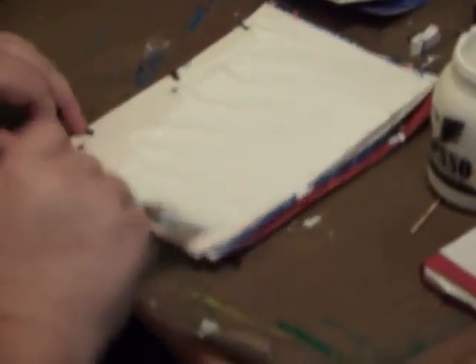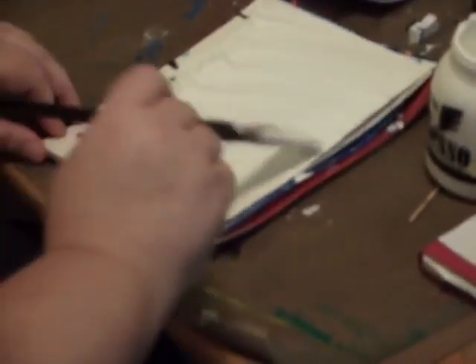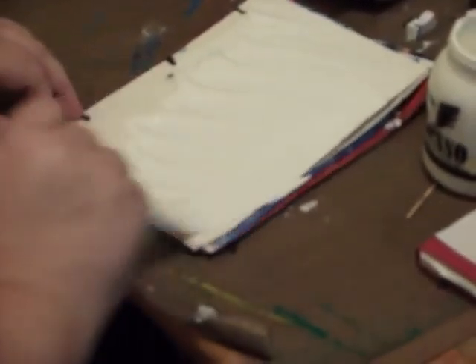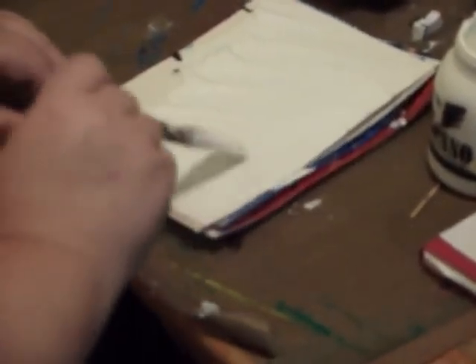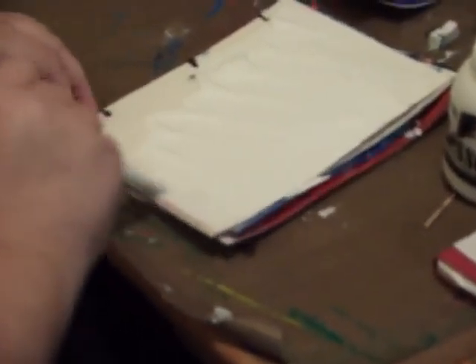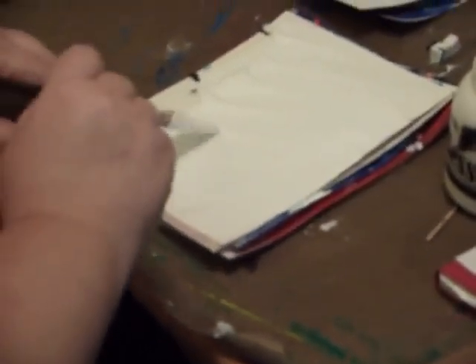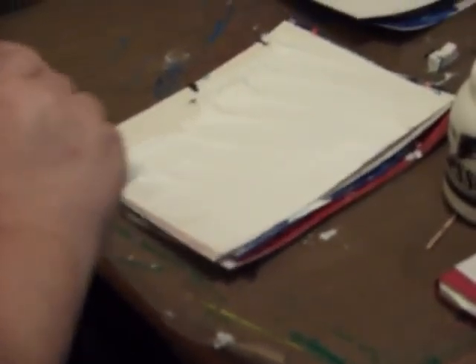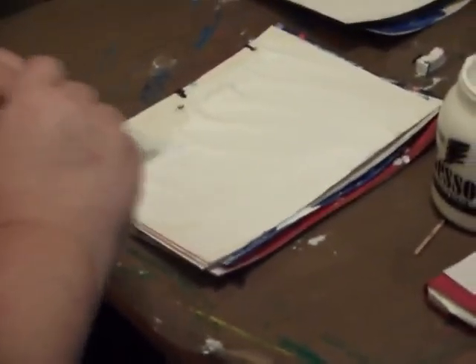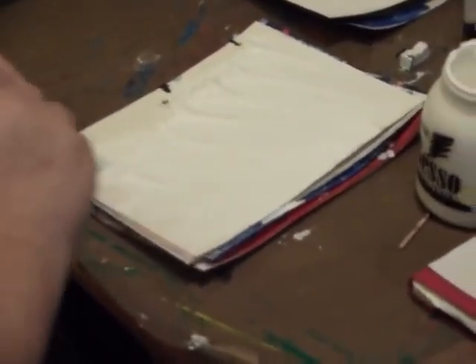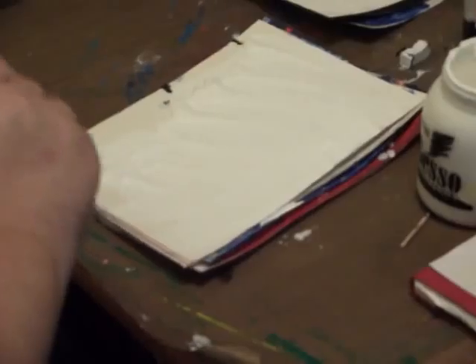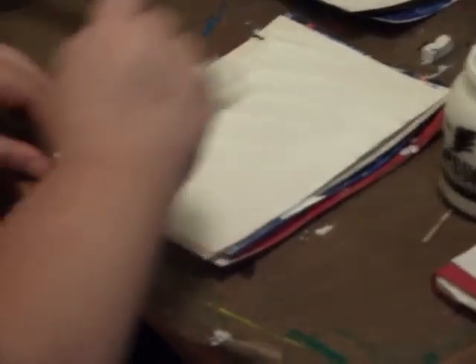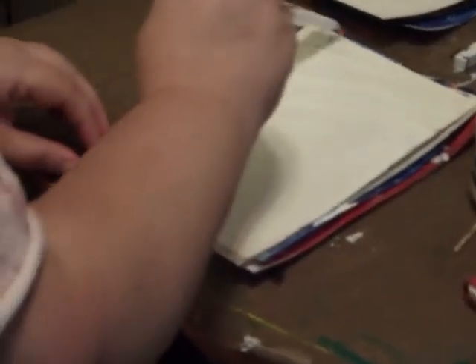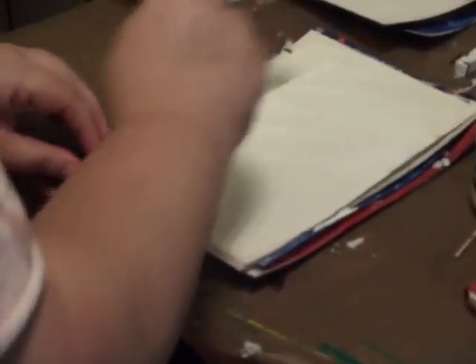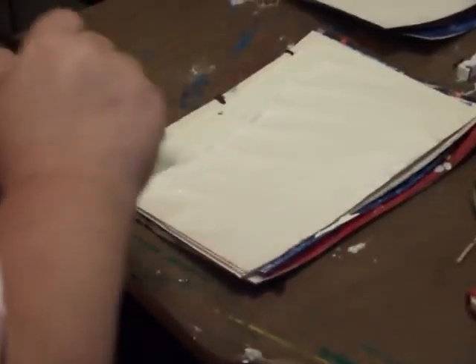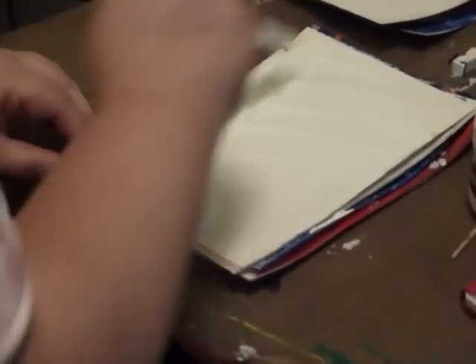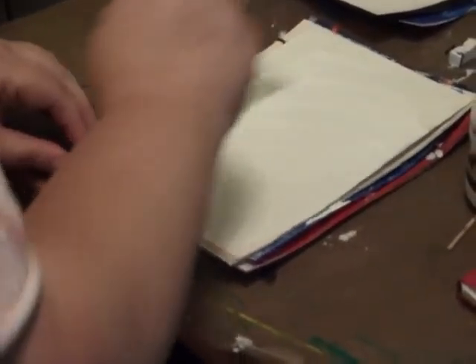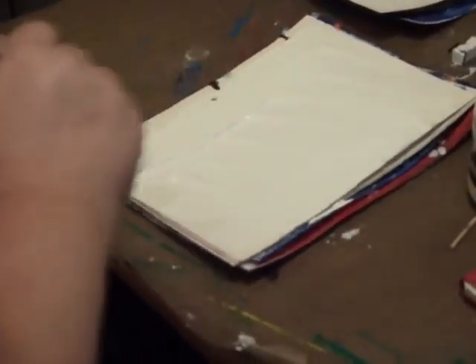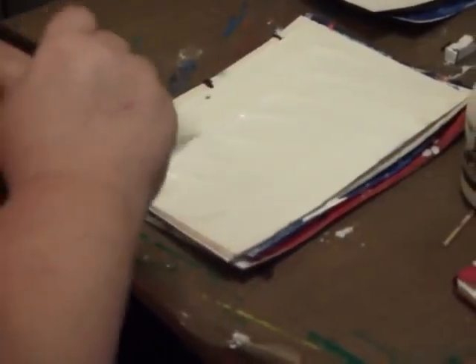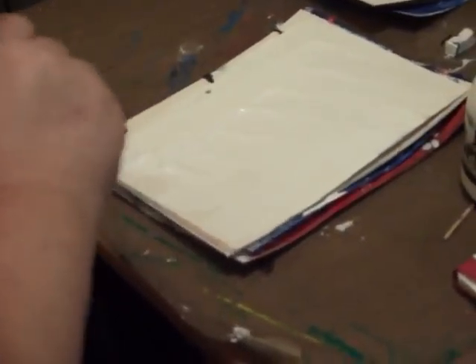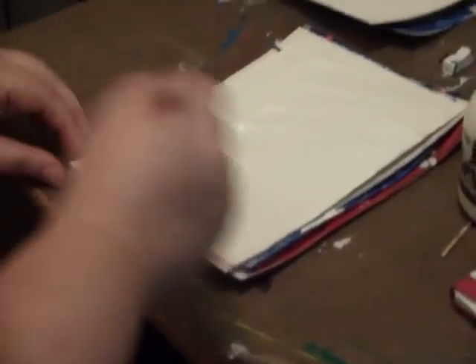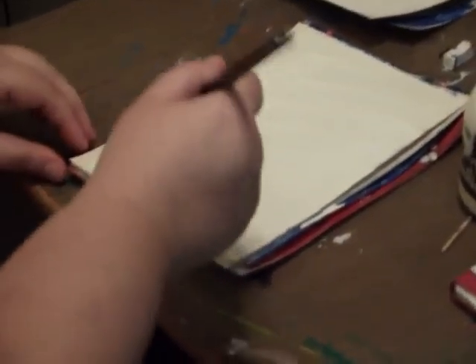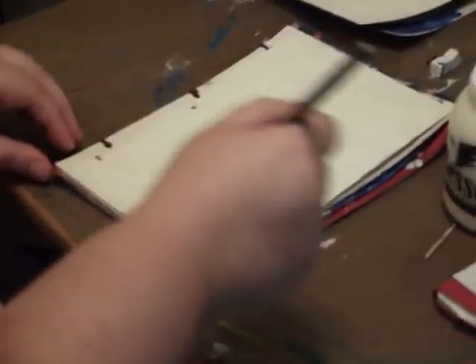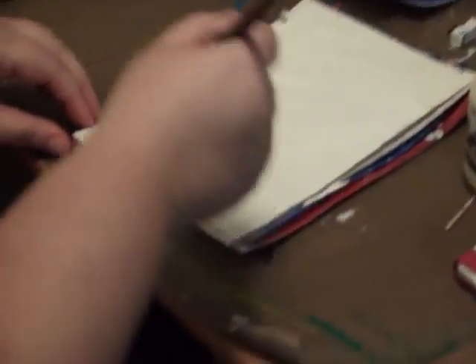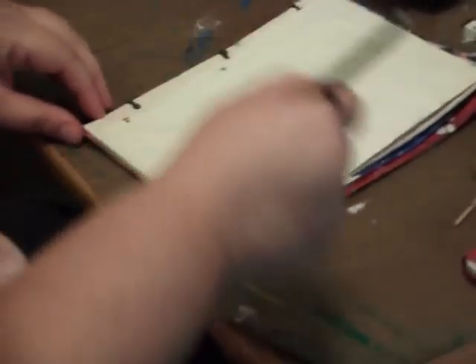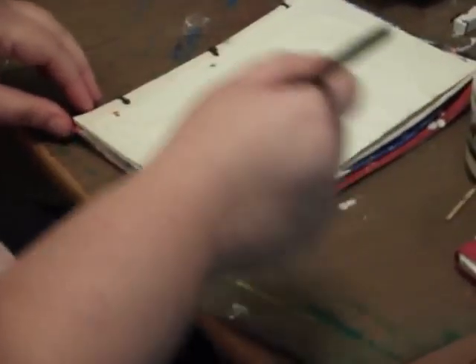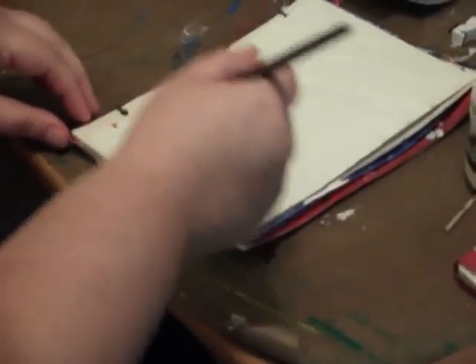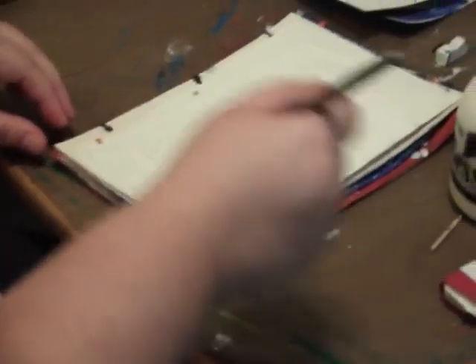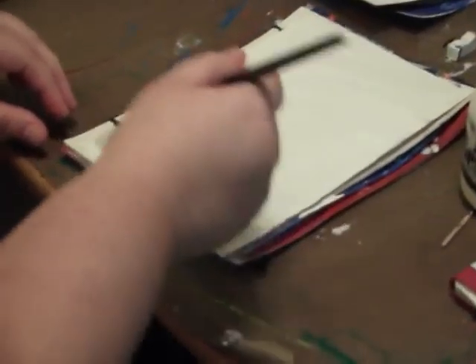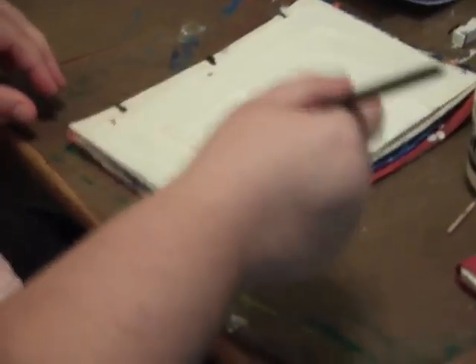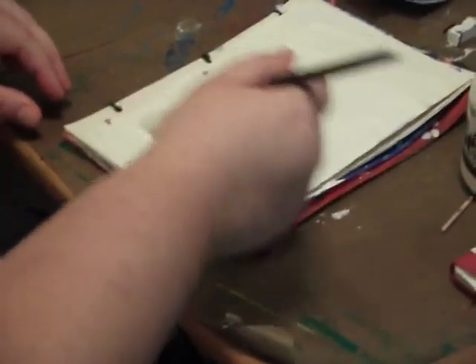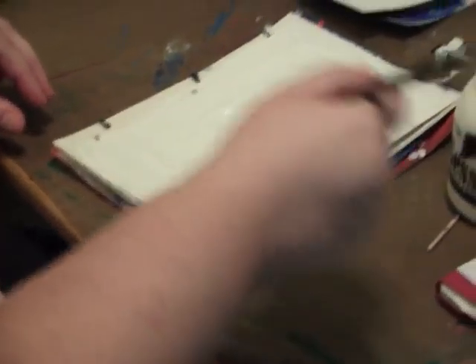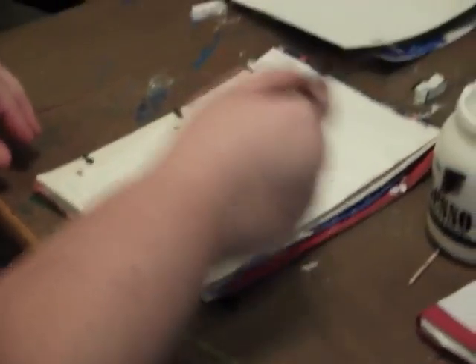It's a little gloopy and bloppy. You want it to dry with texture.